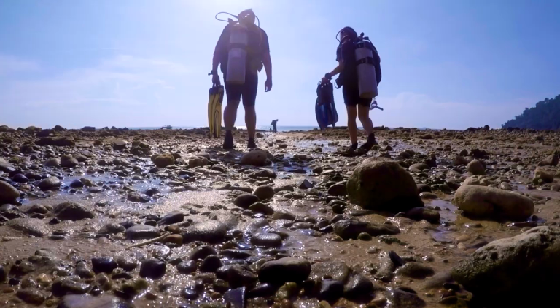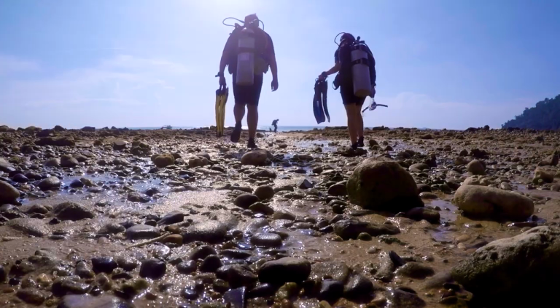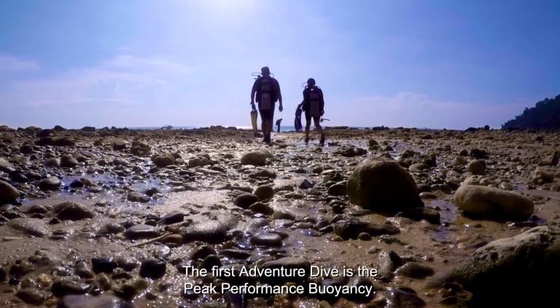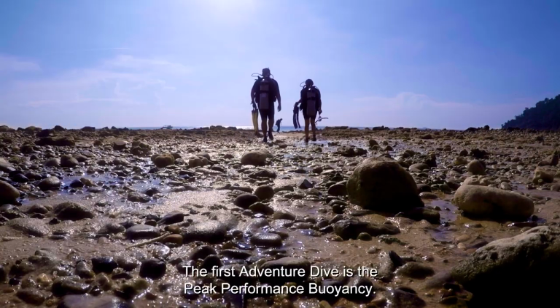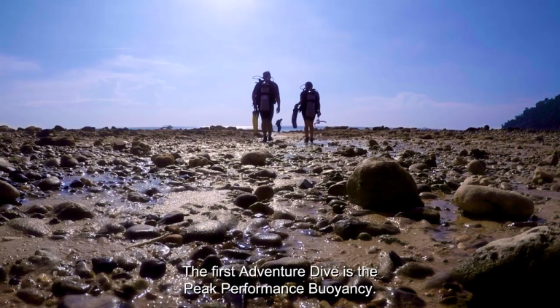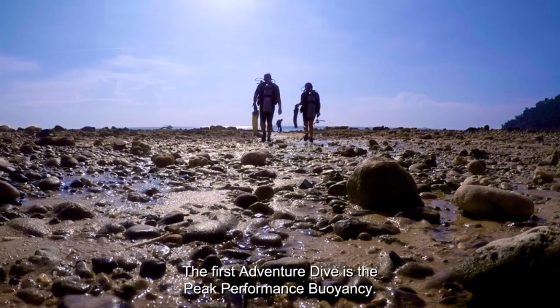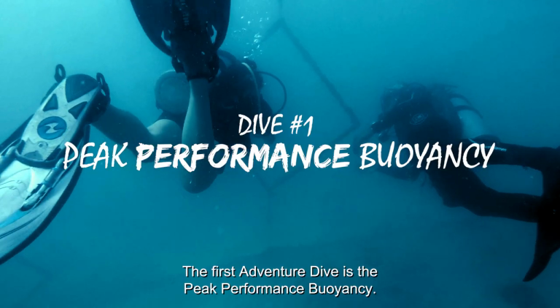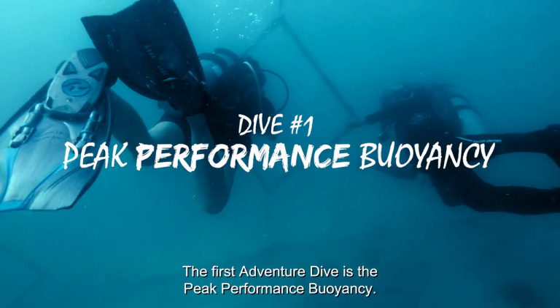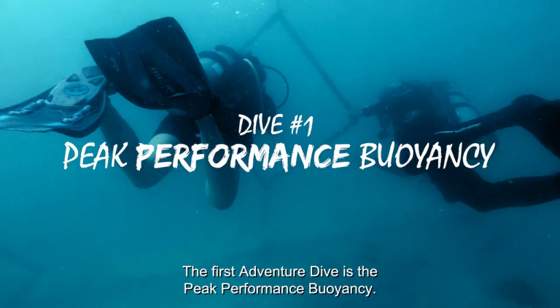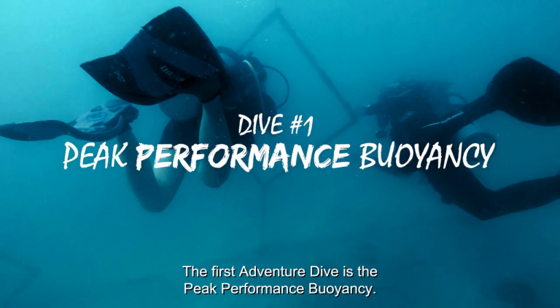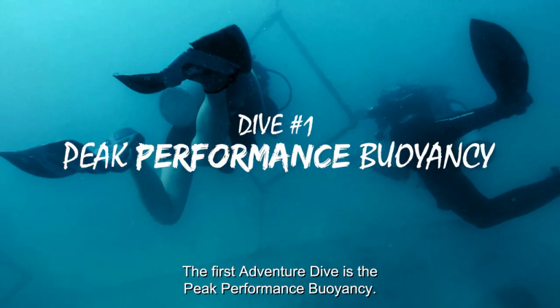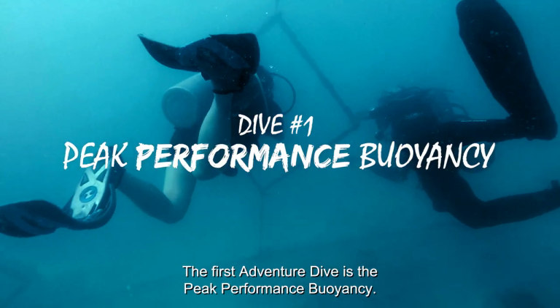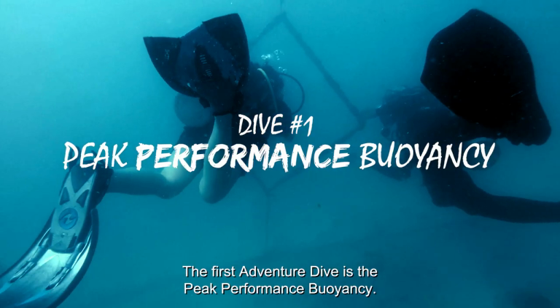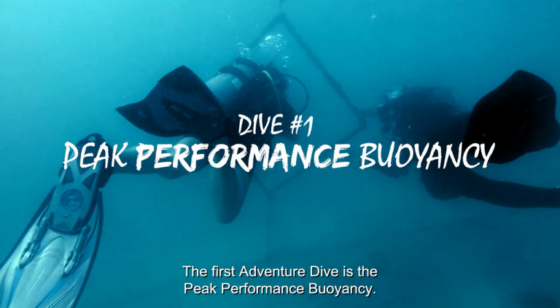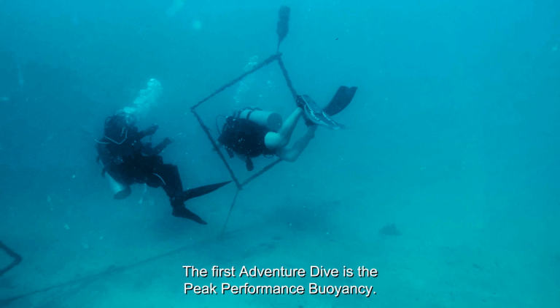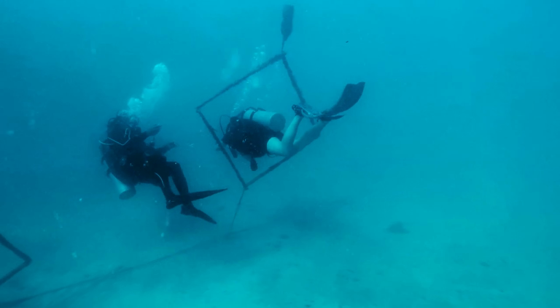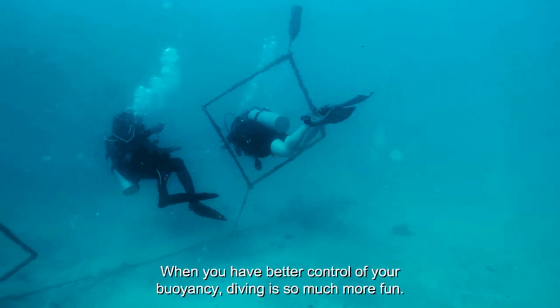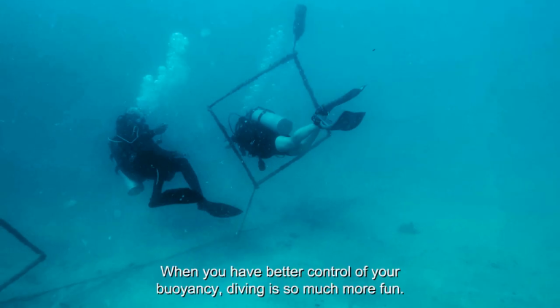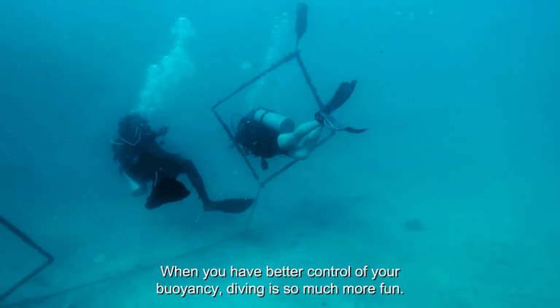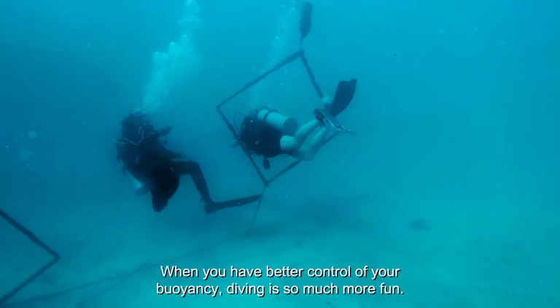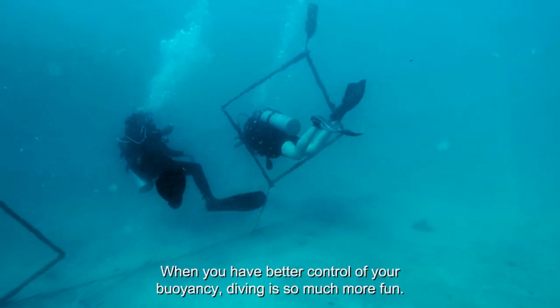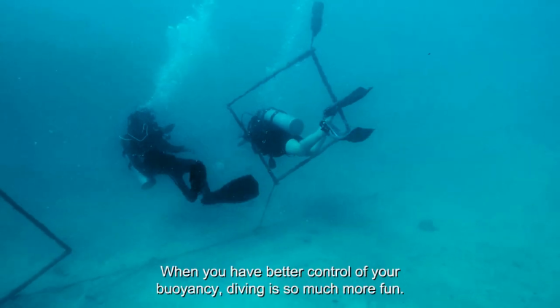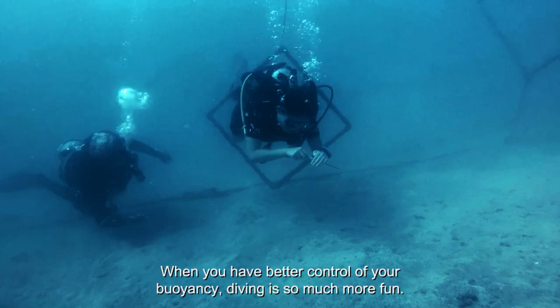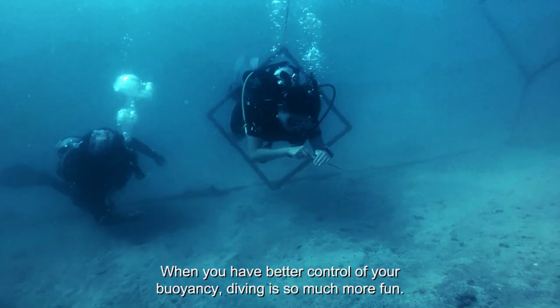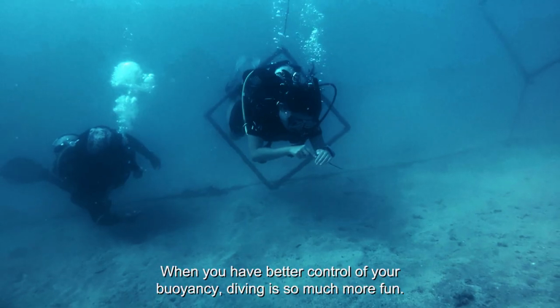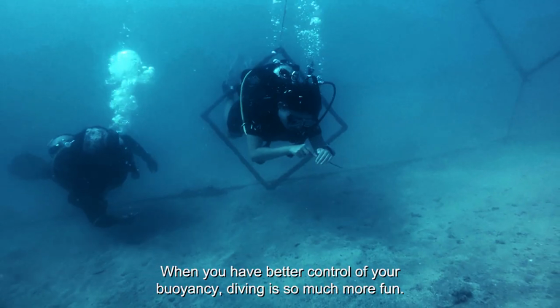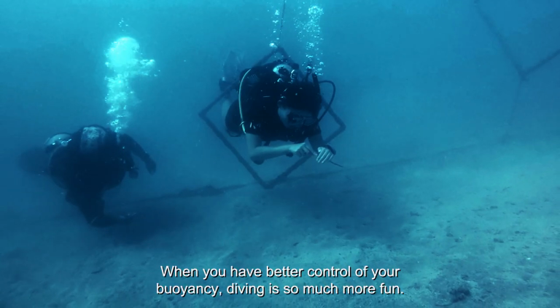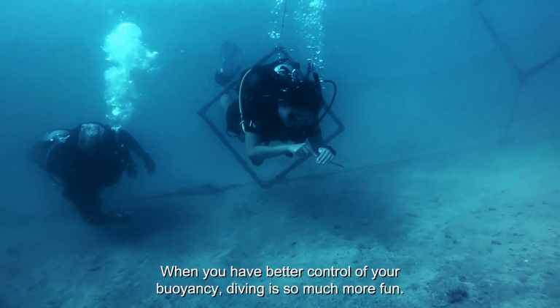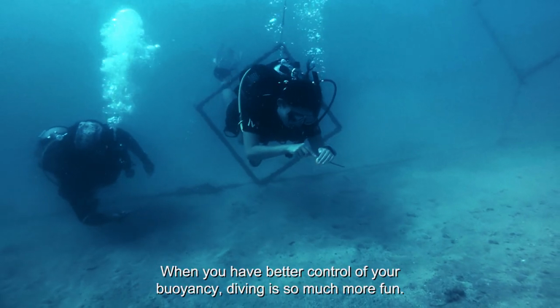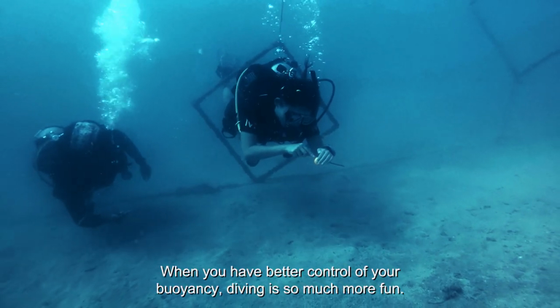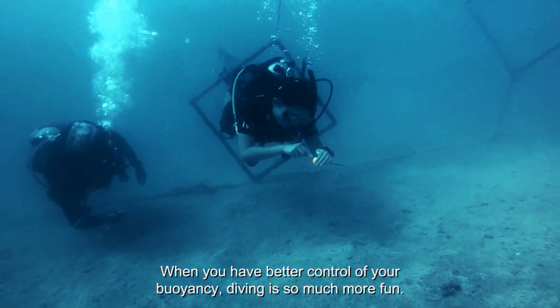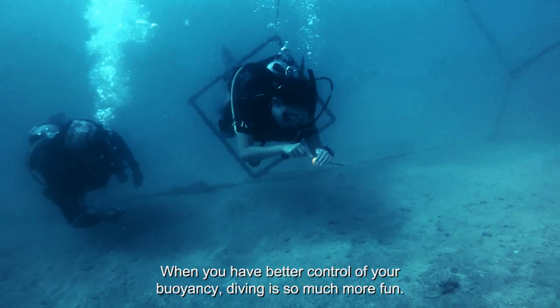The first adventure dive is the peak performance buoyancy. When you have better control of your buoyancy, diving is so much more fun.